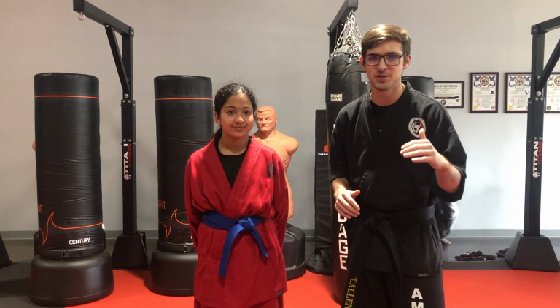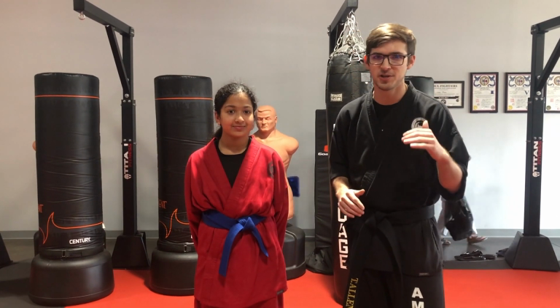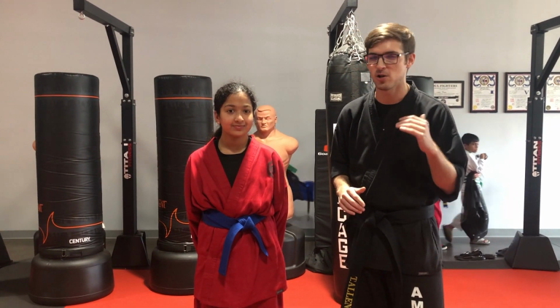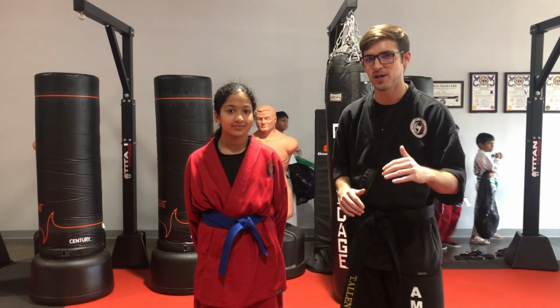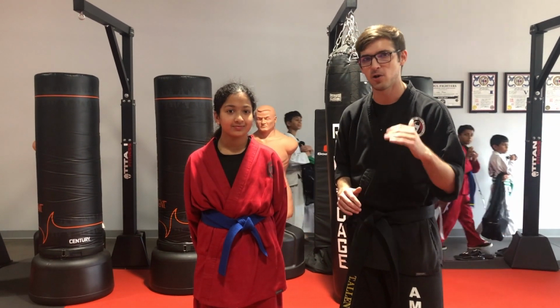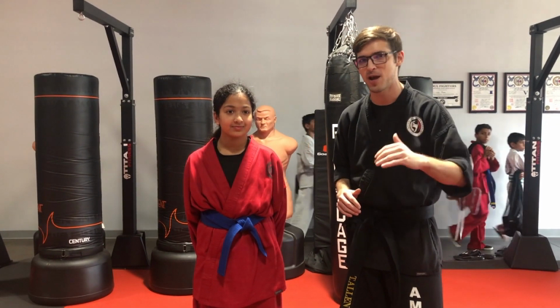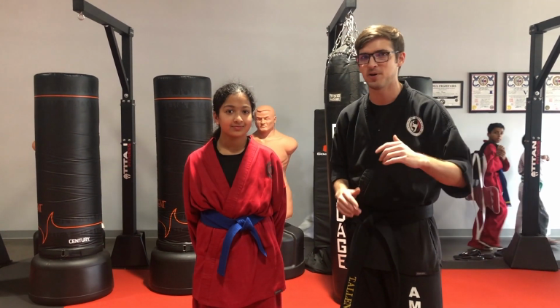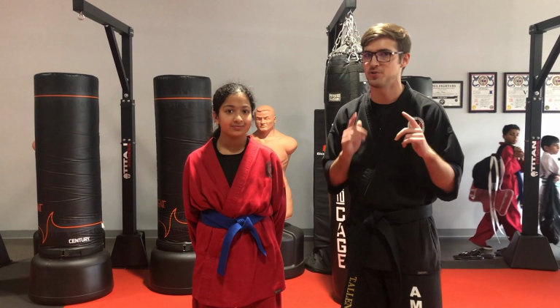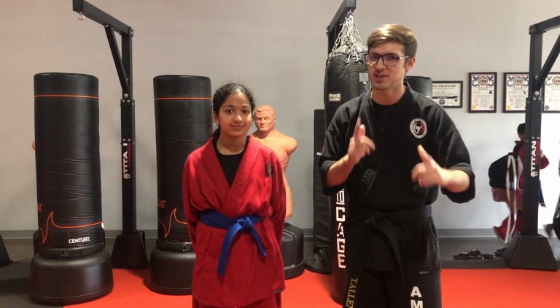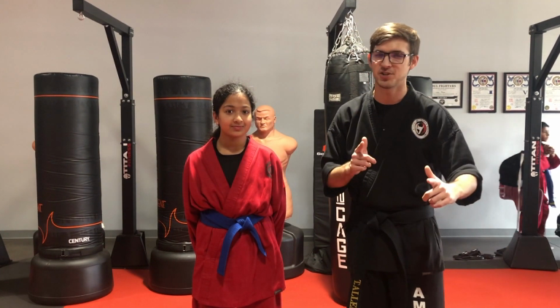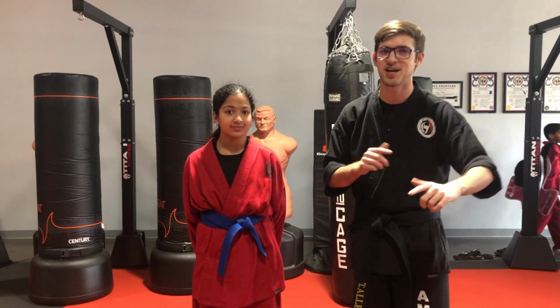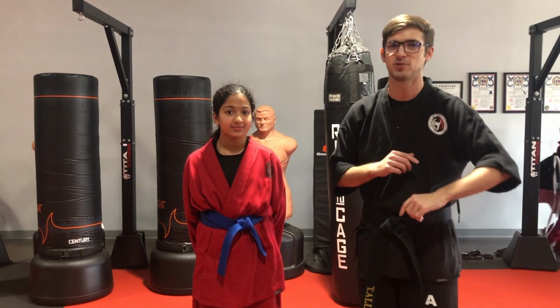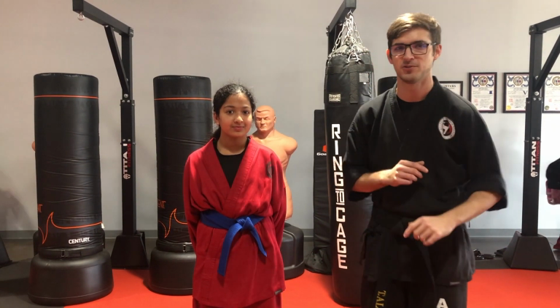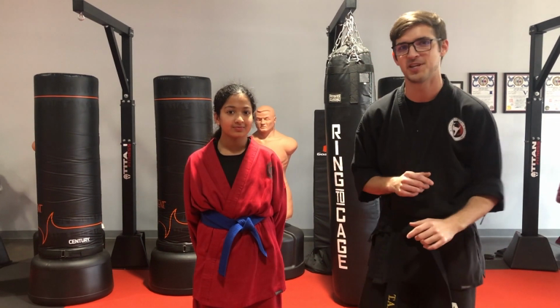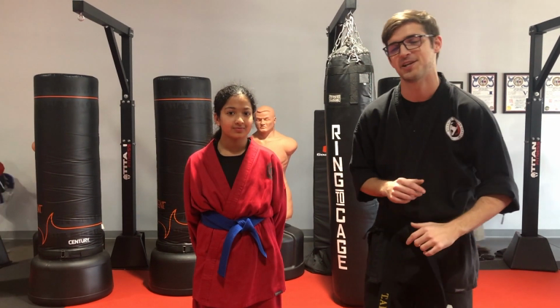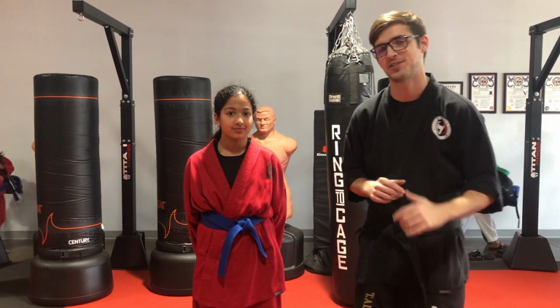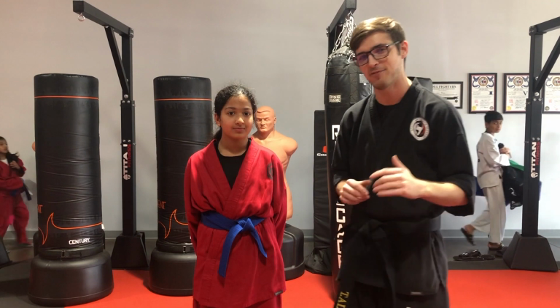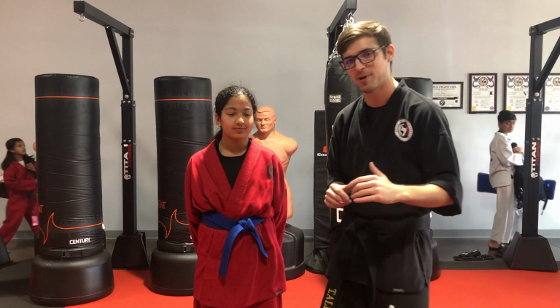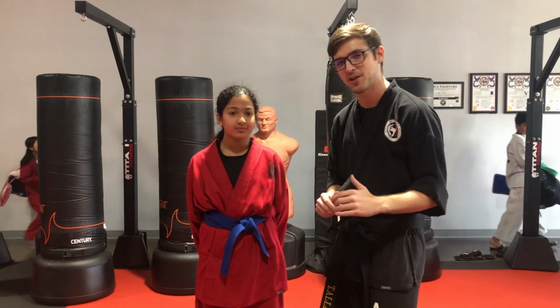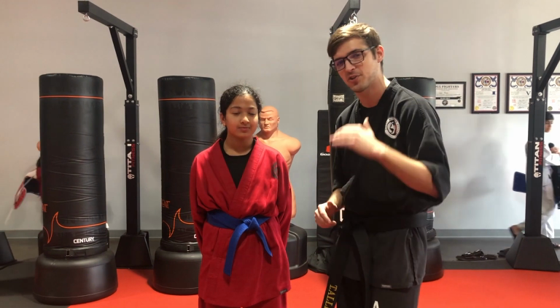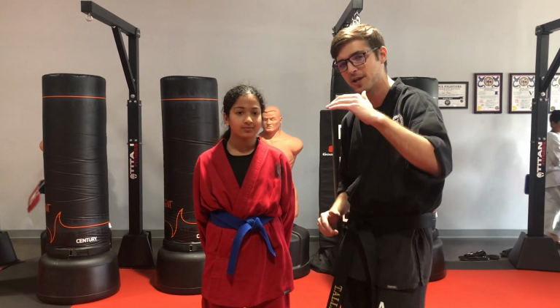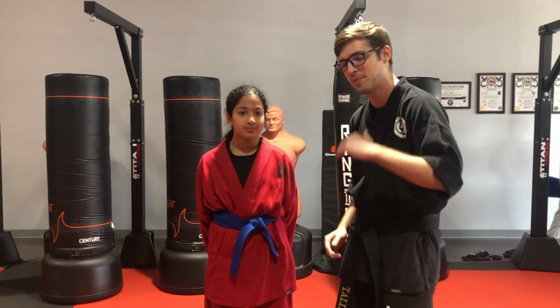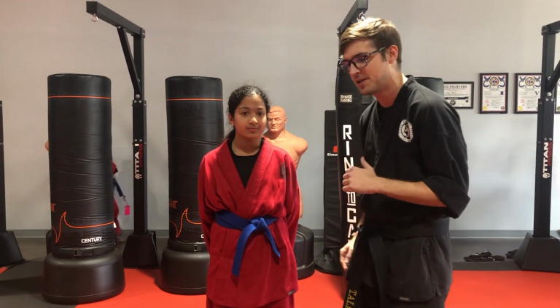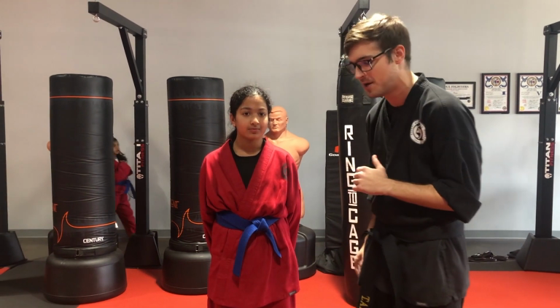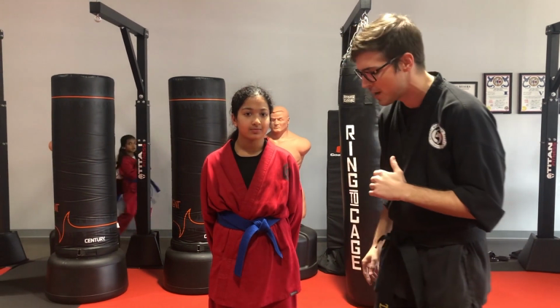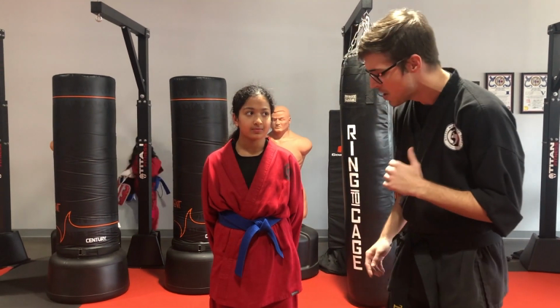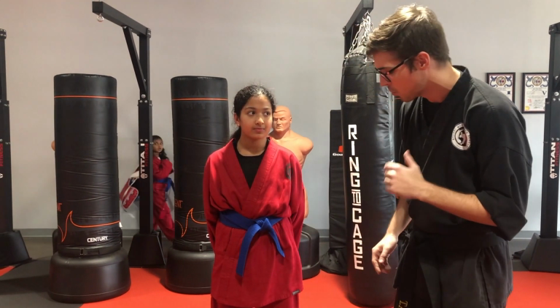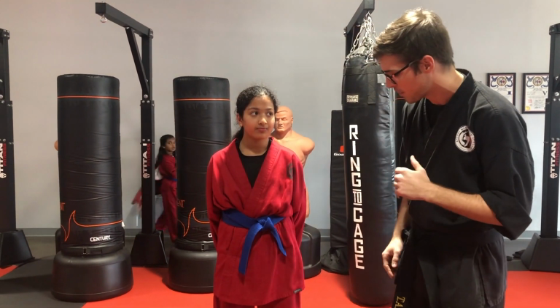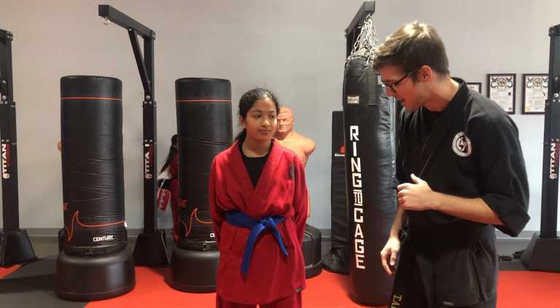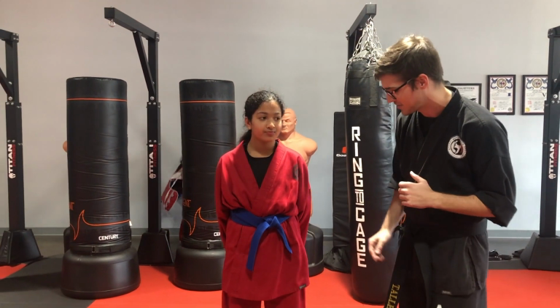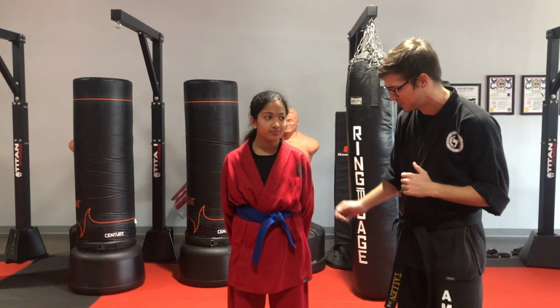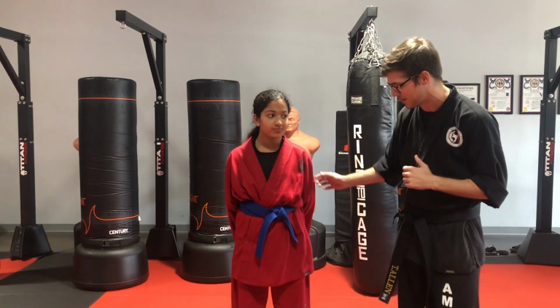Senior yellow, yellow, and white belts — you guys just have to learn the tenets. Everybody else, intermediate and up, we're going to practice the spin.